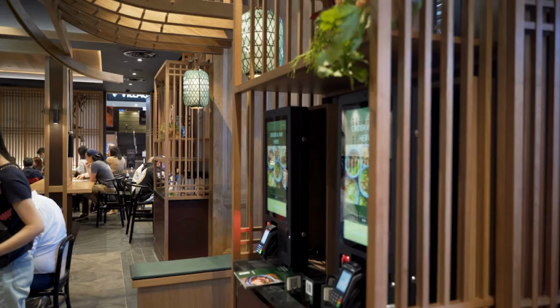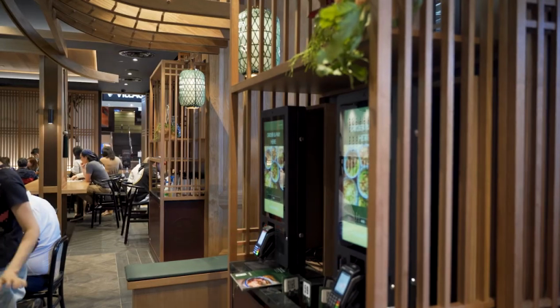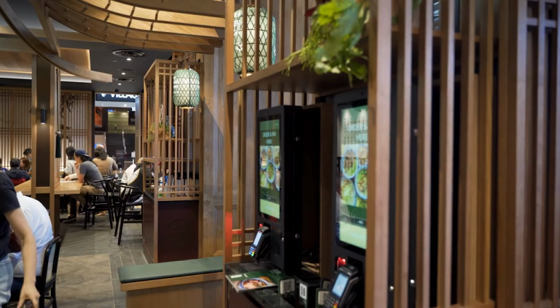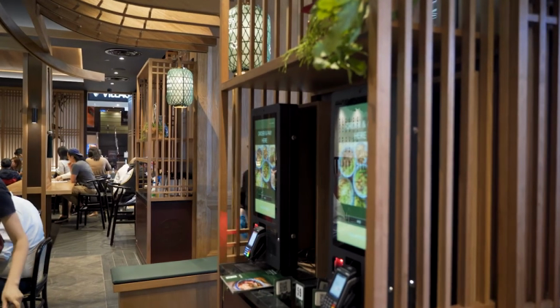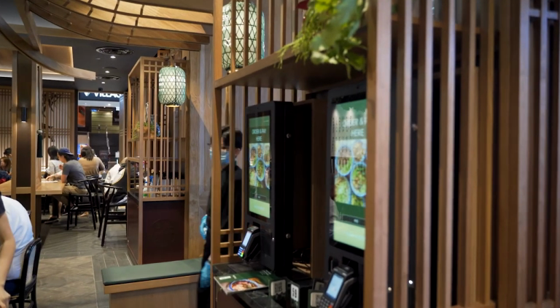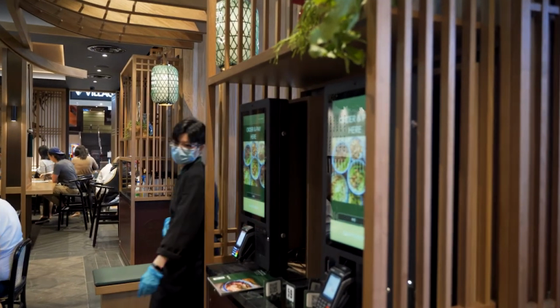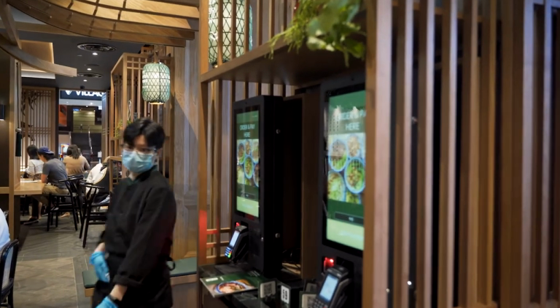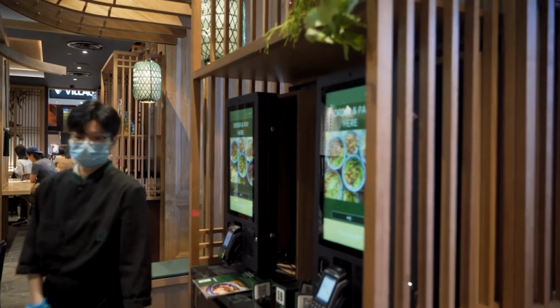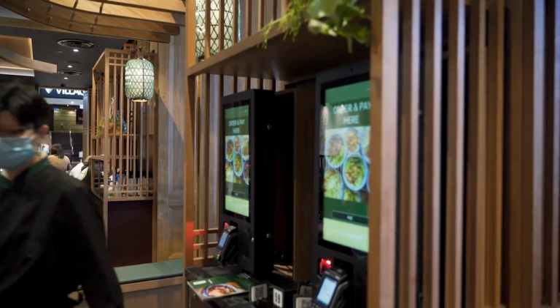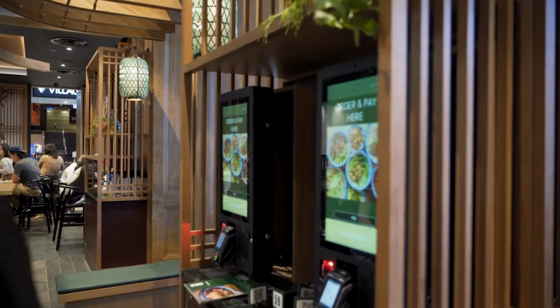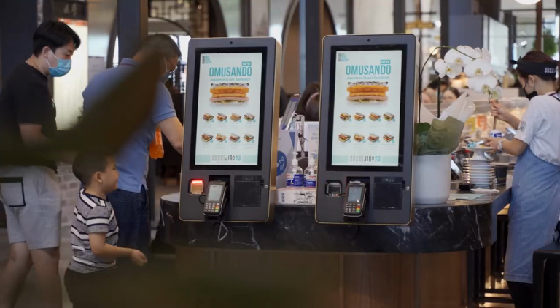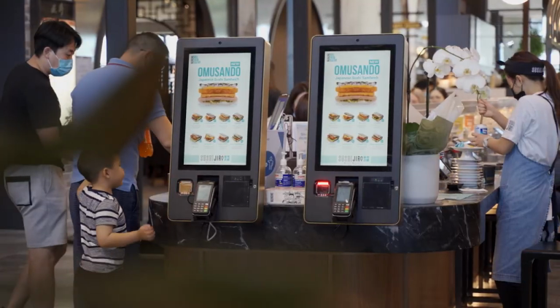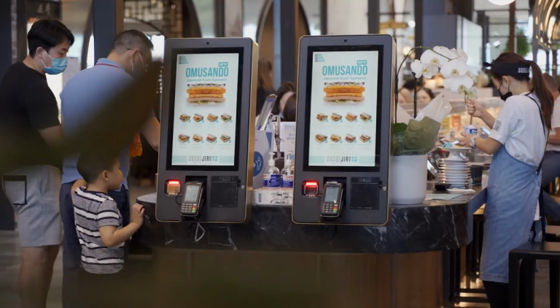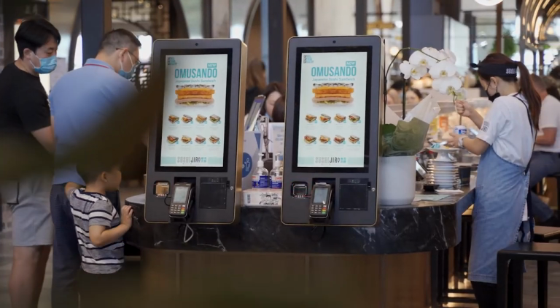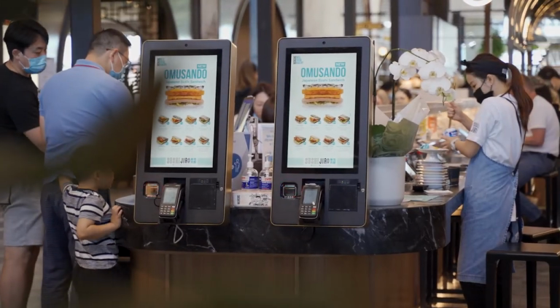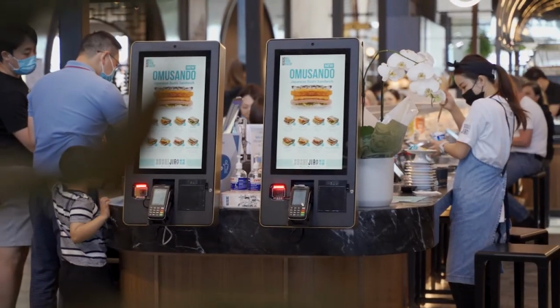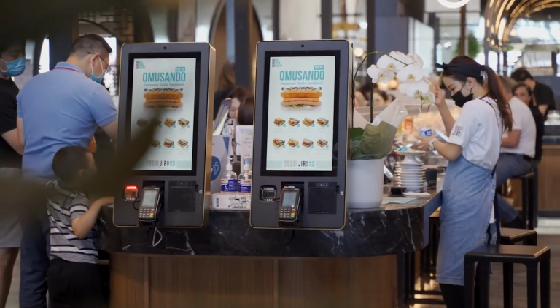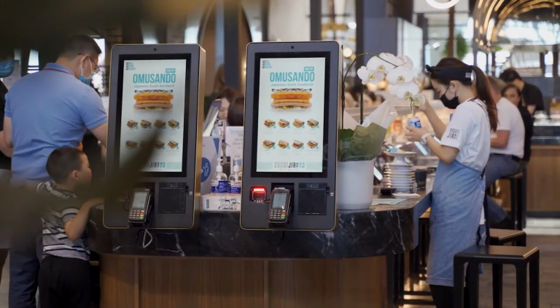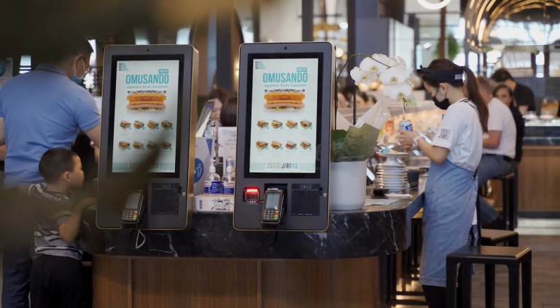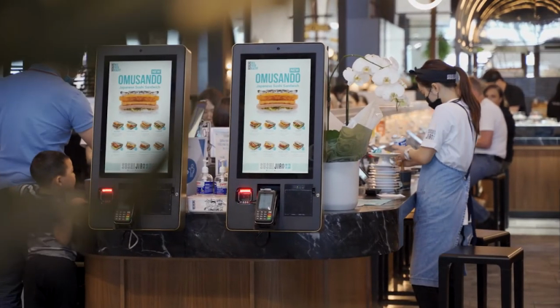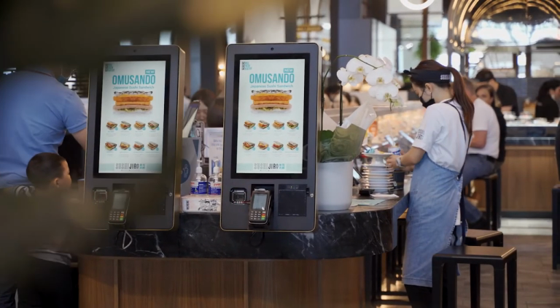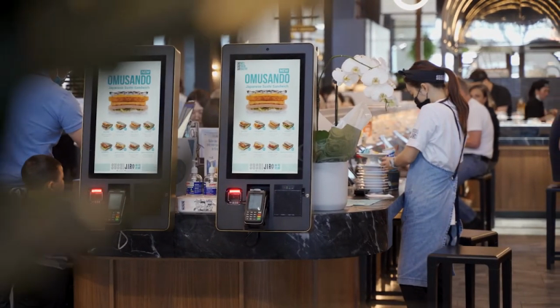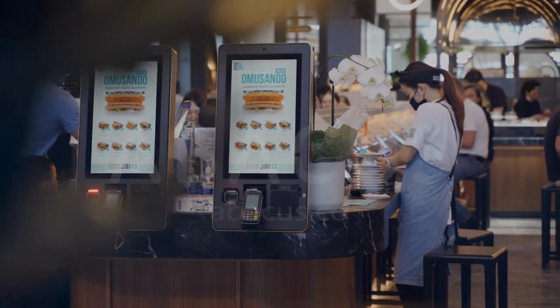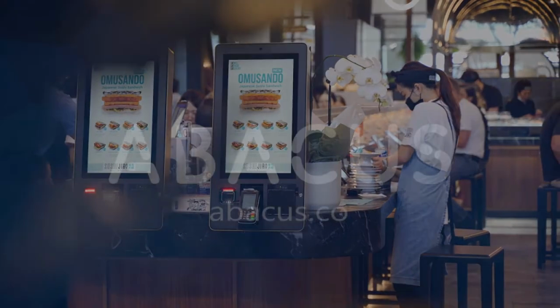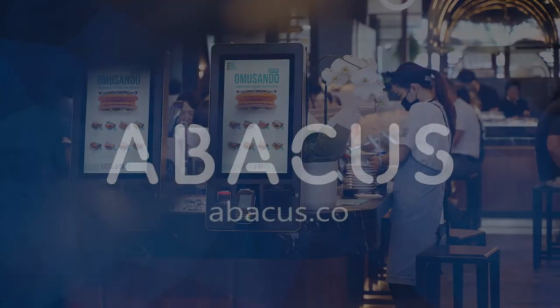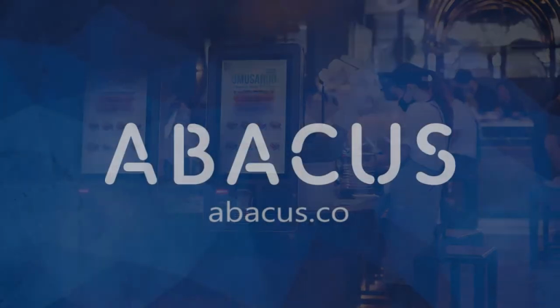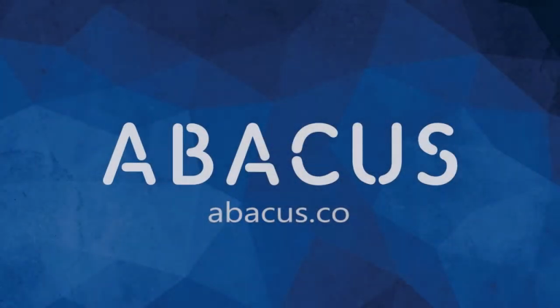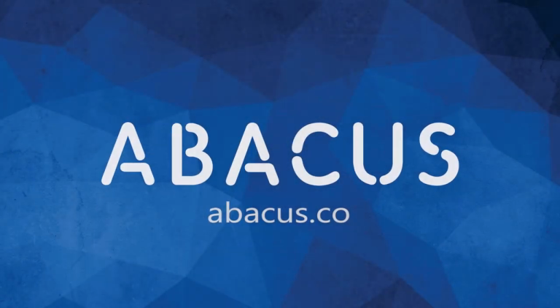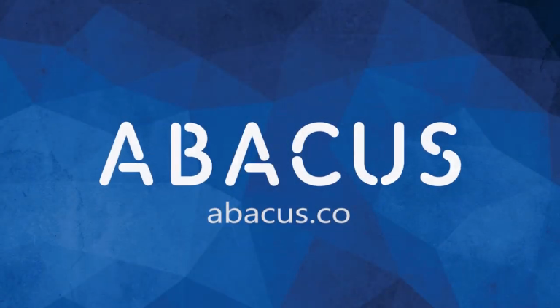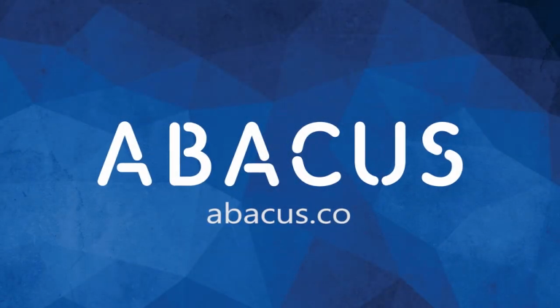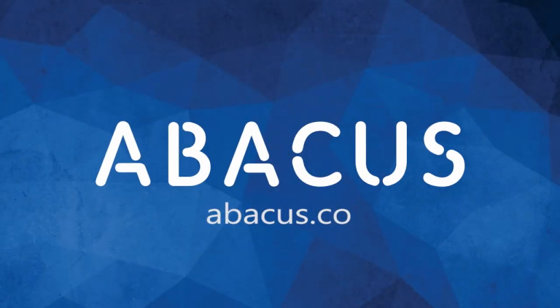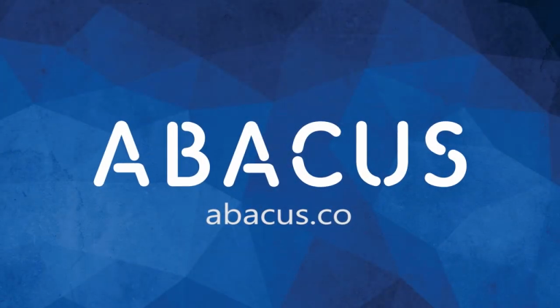Visit abacus.co or contact us and speak to one of our team members to learn more about how these will help your business.